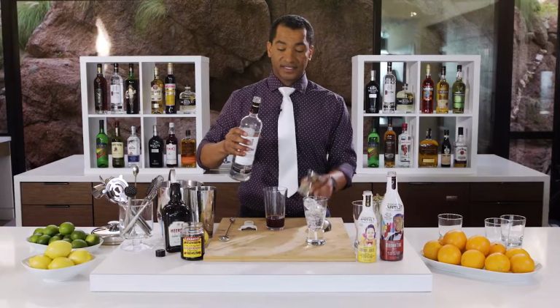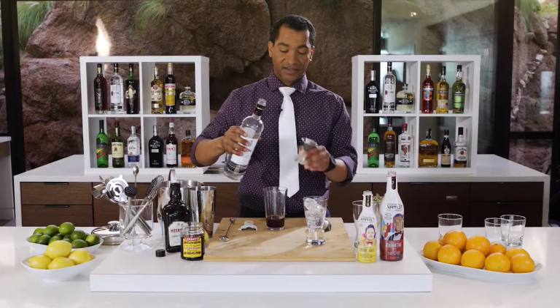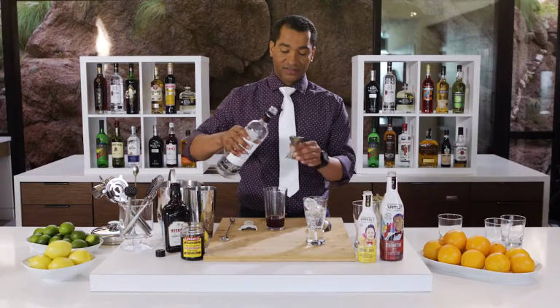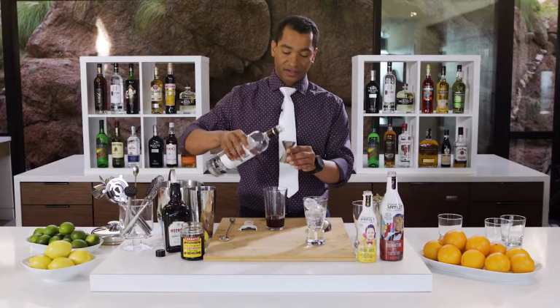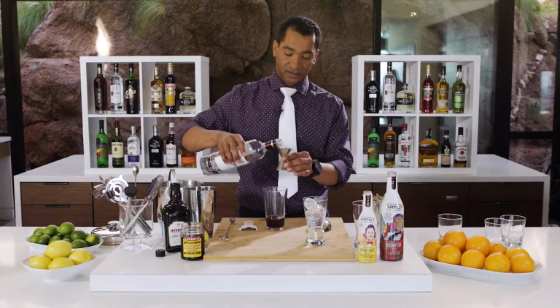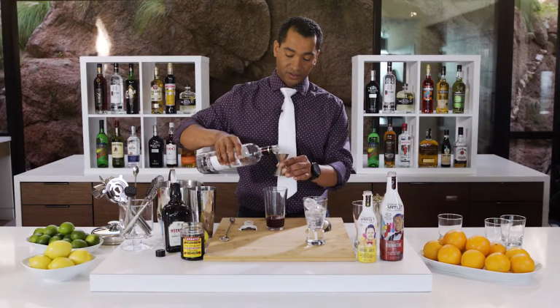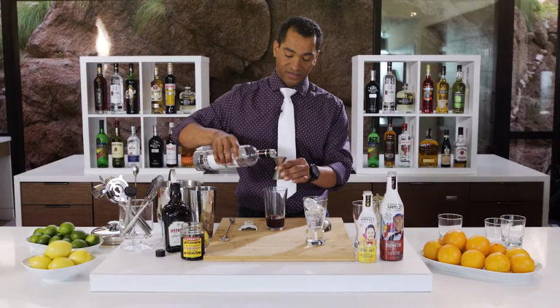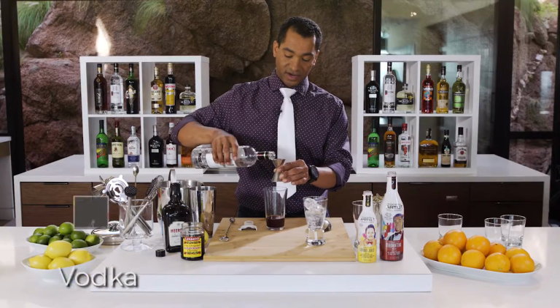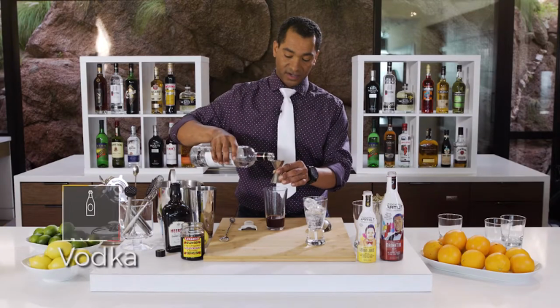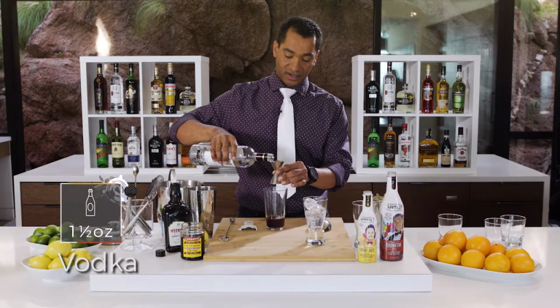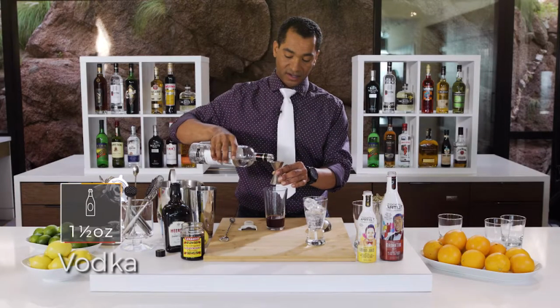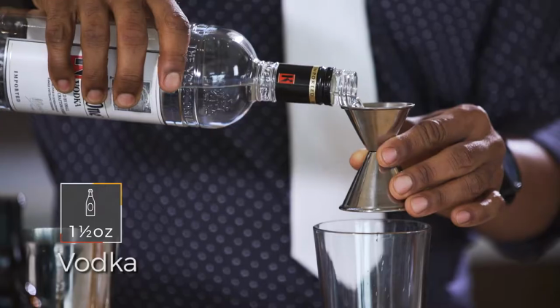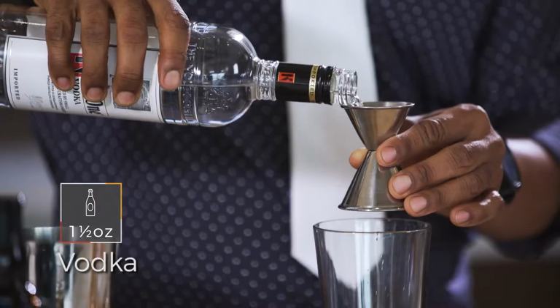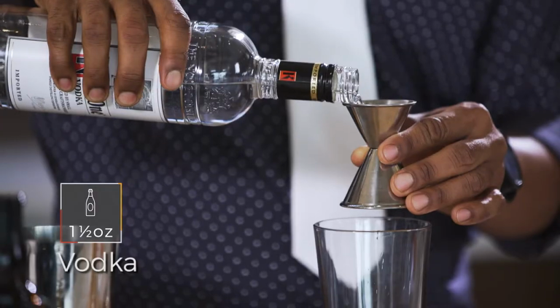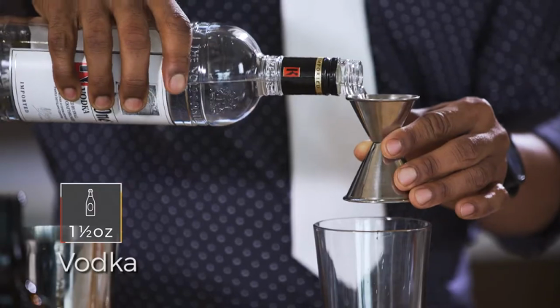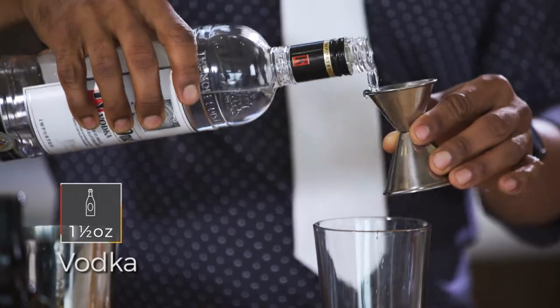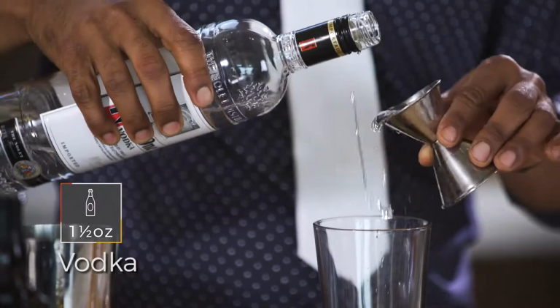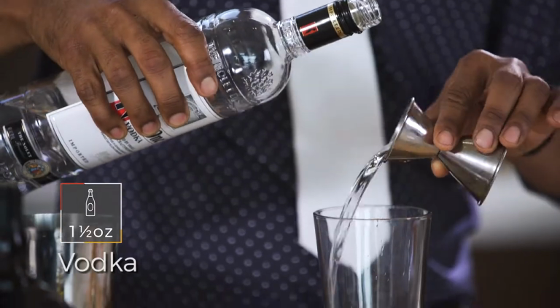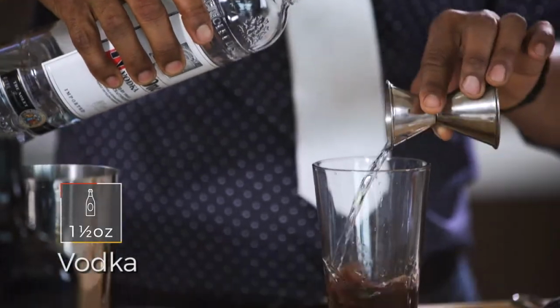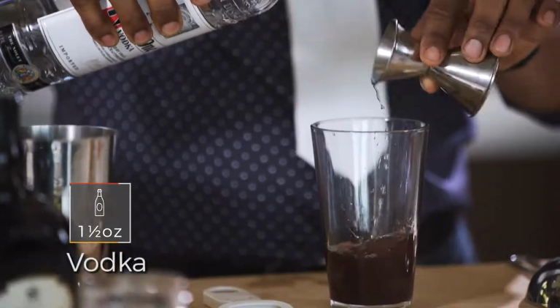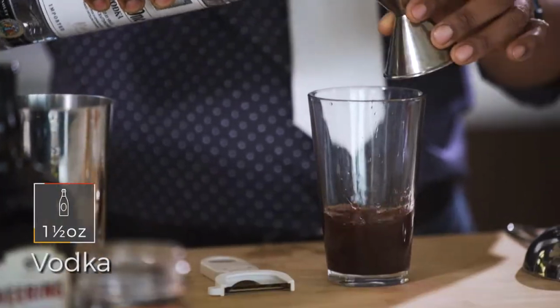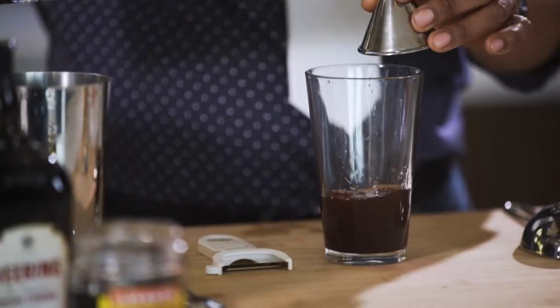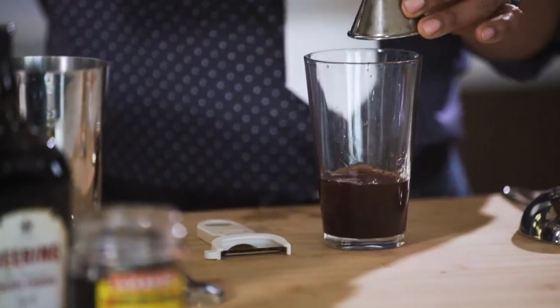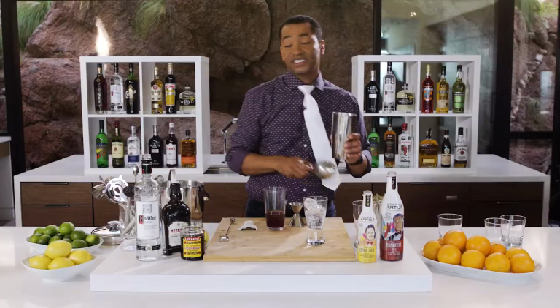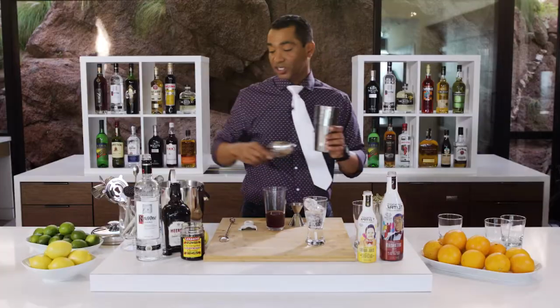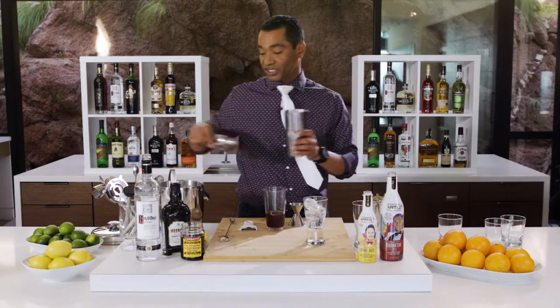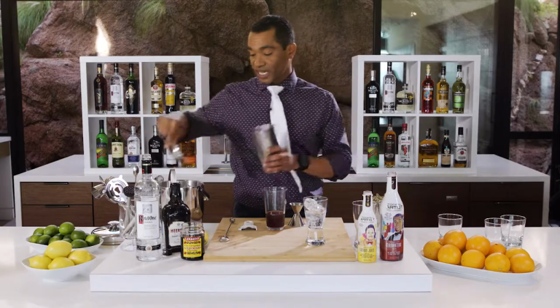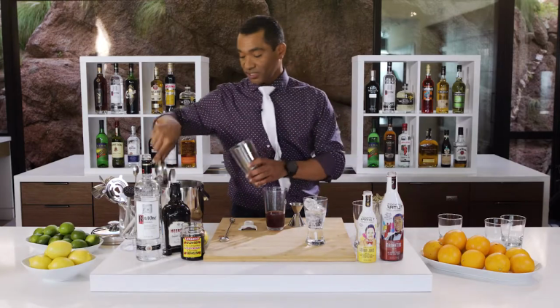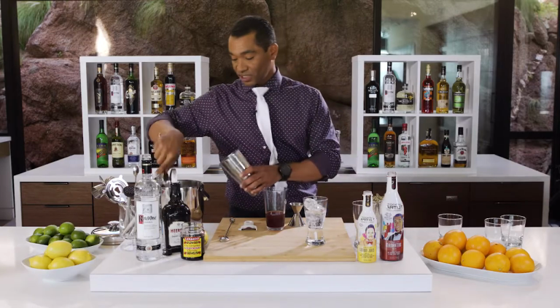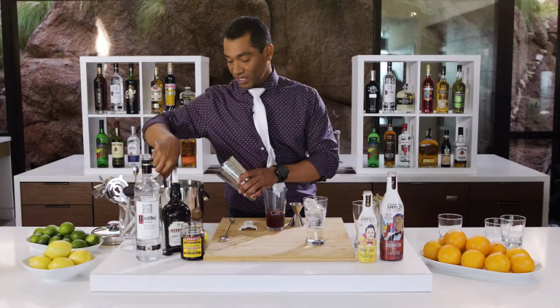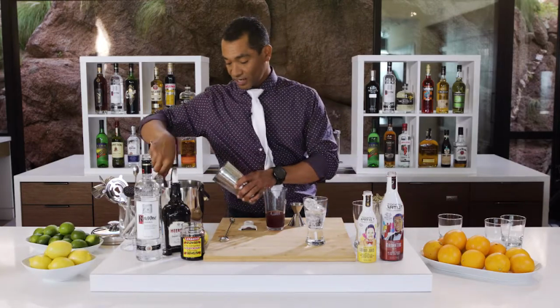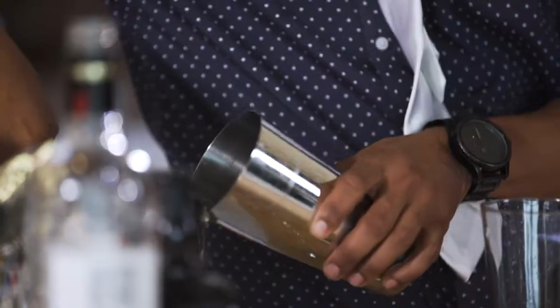Let's add the fun — a little bit of vodka. I'm gonna do one and a half ounces. Now we want to chill this down and shake it up.